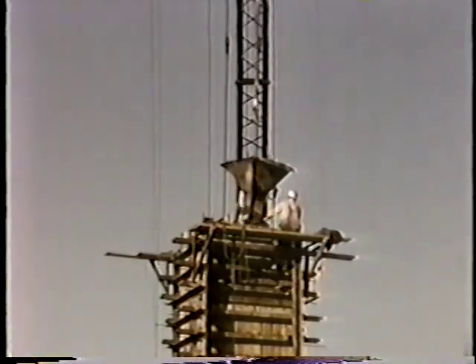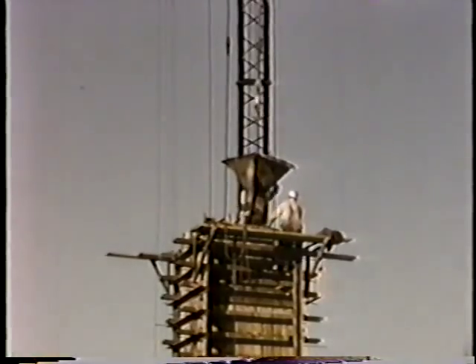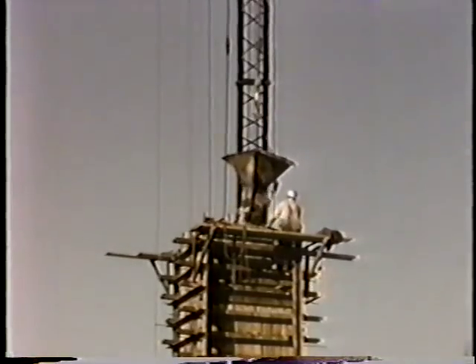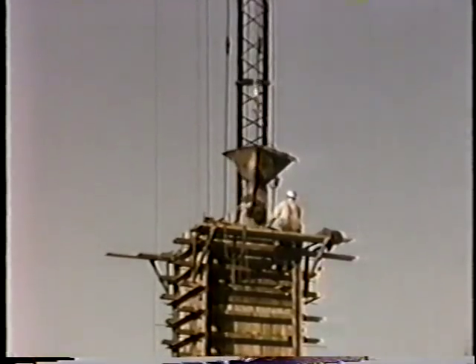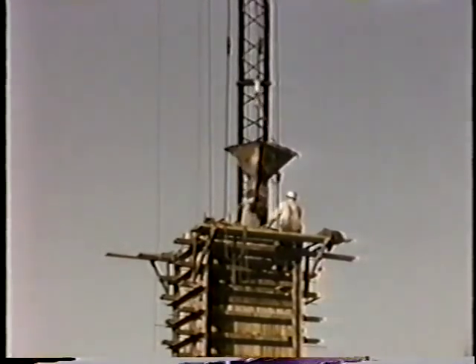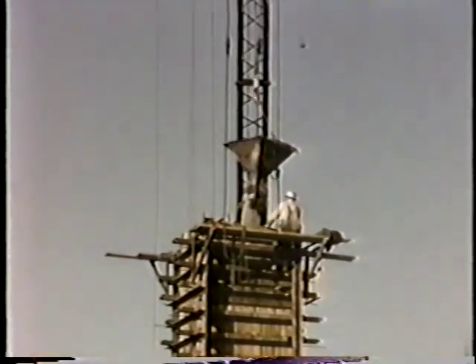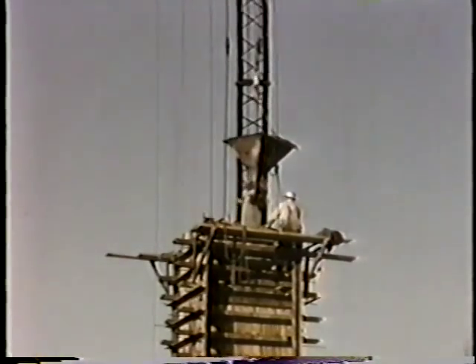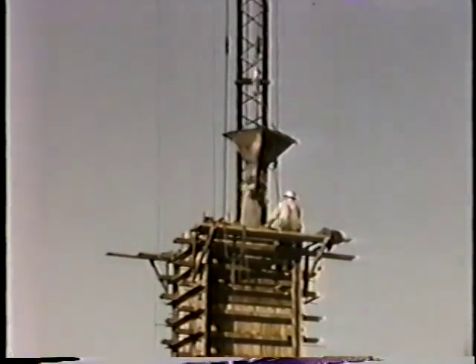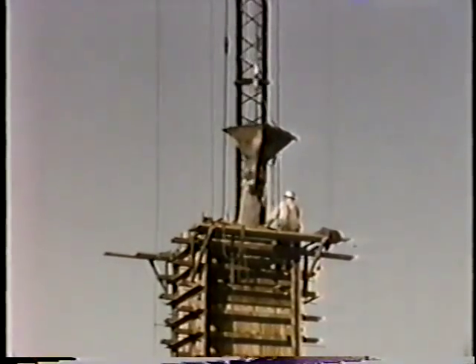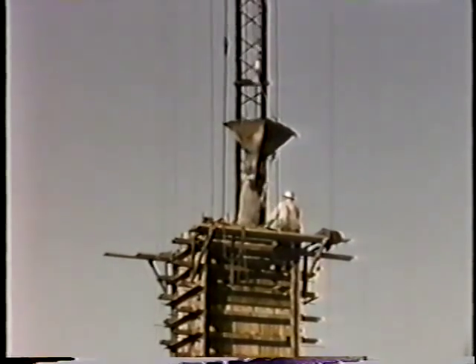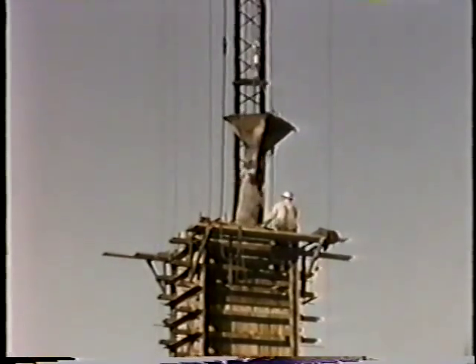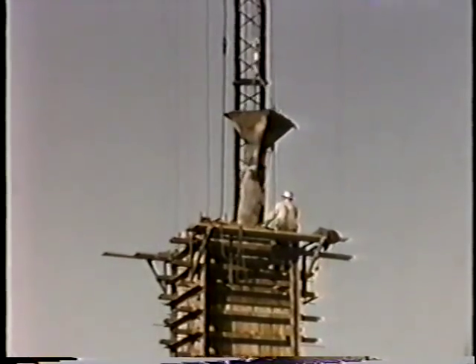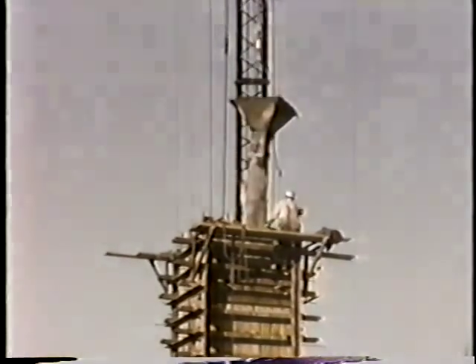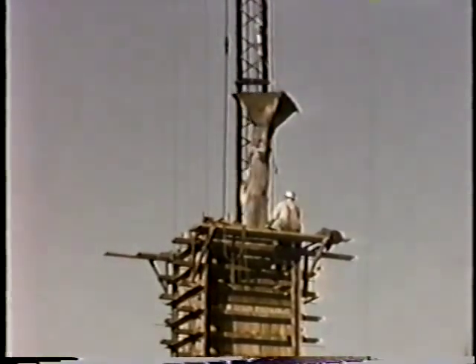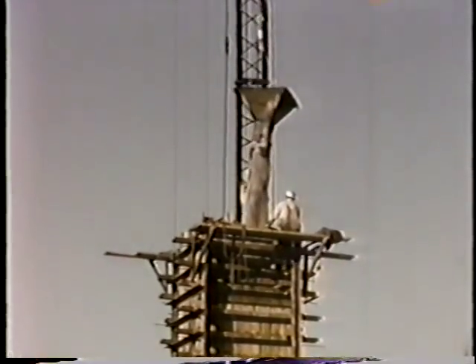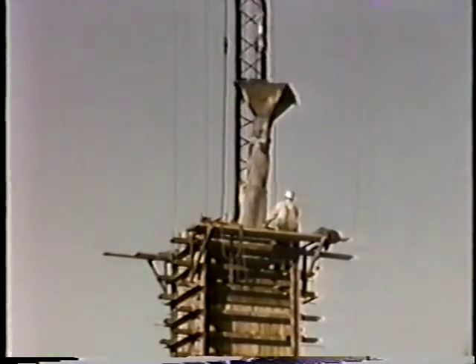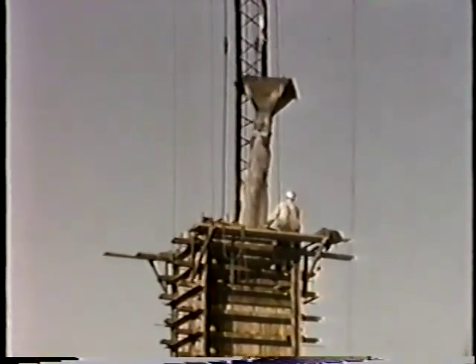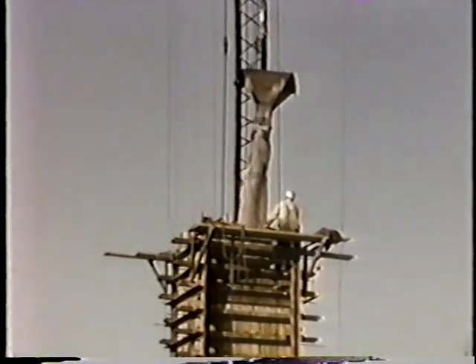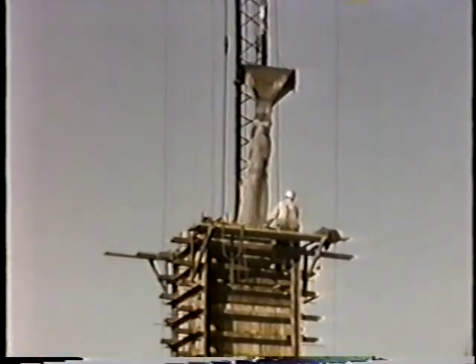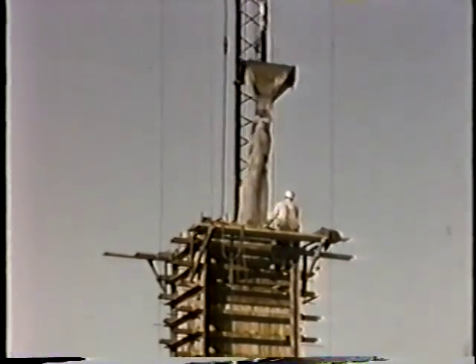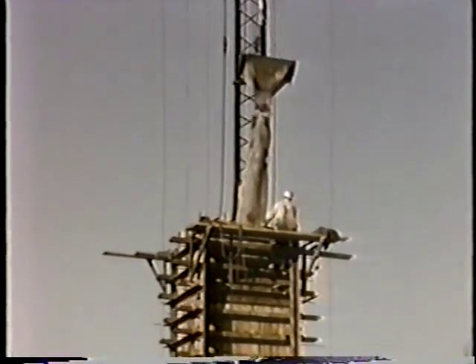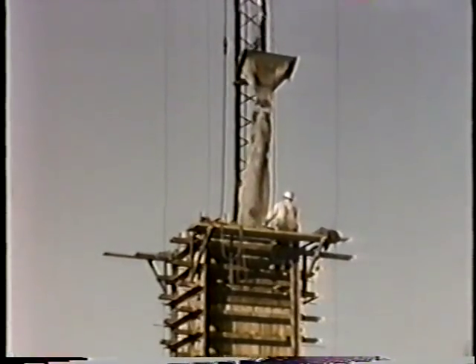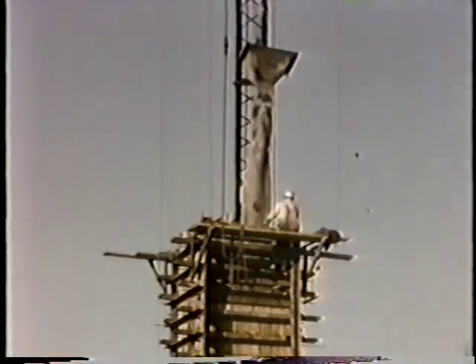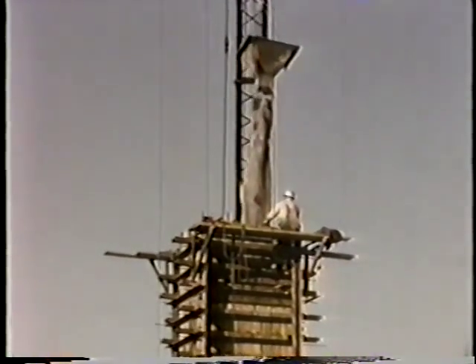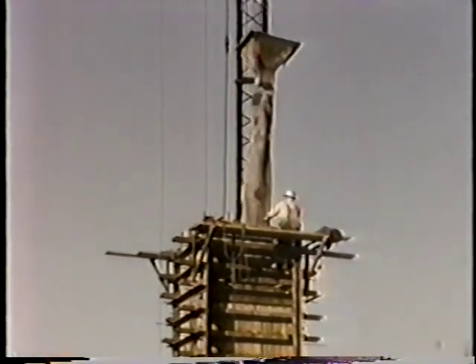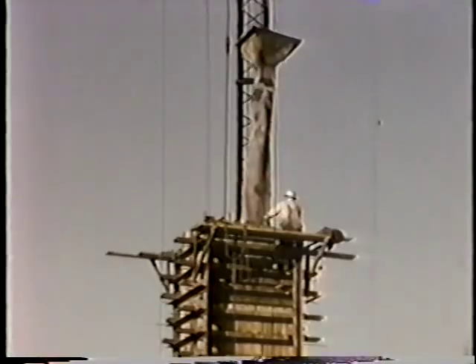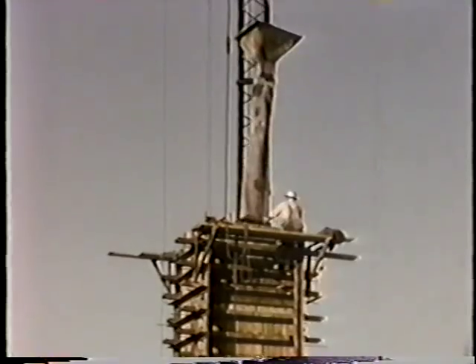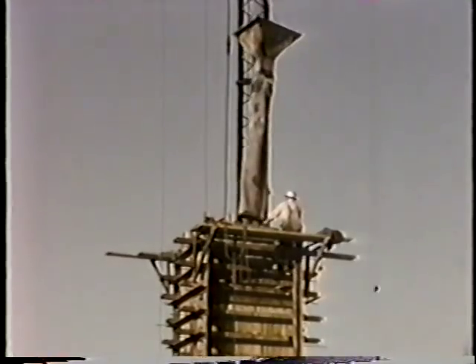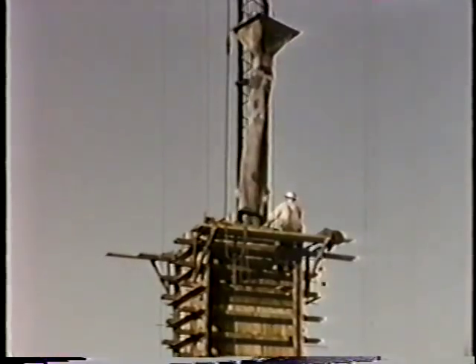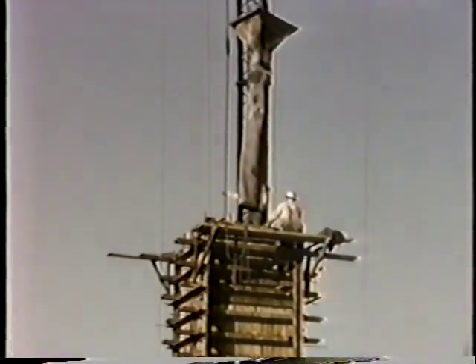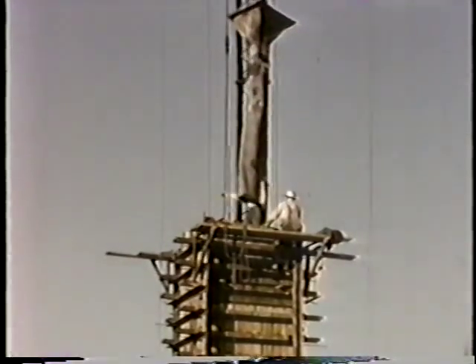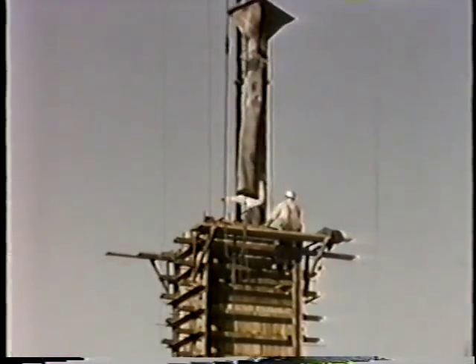As the concrete neared the top, the remainder was placed directly from the bucket without a hopper.